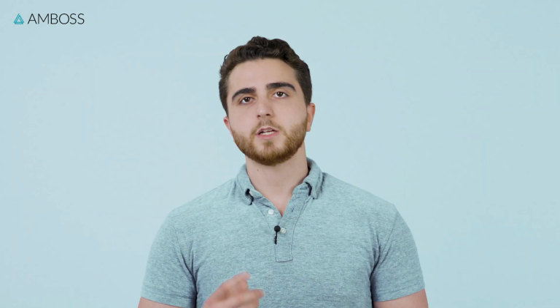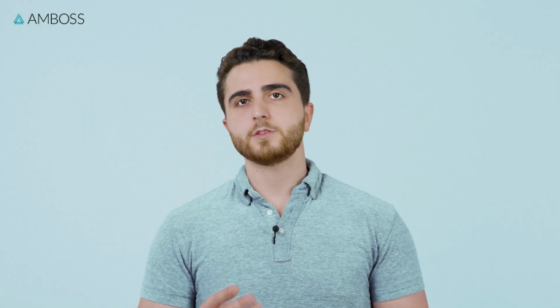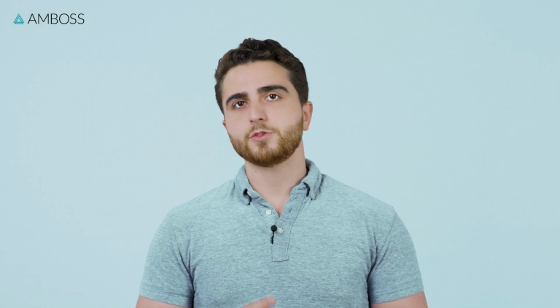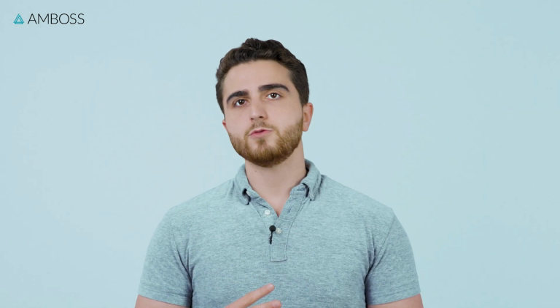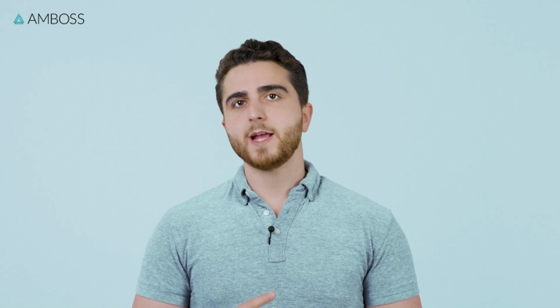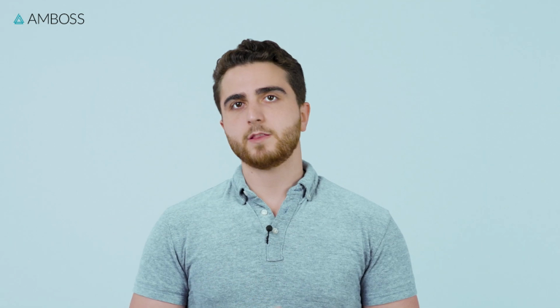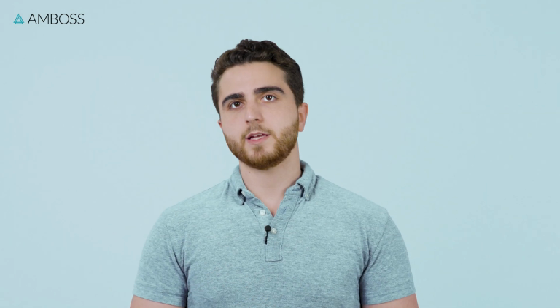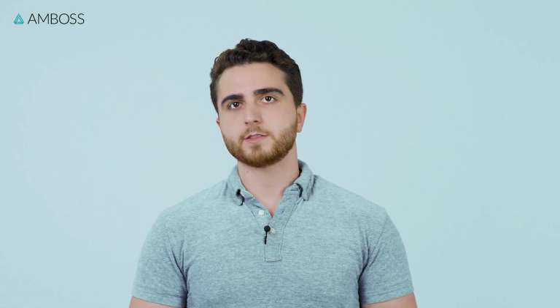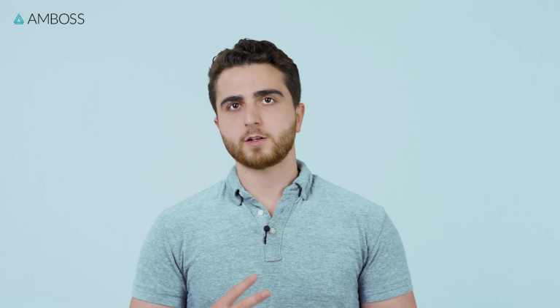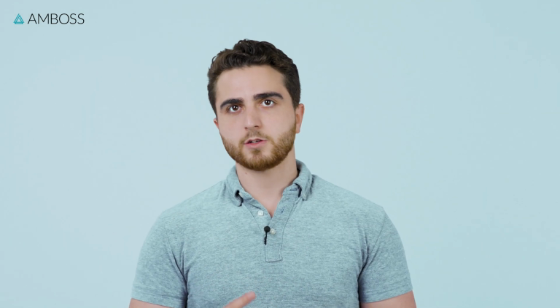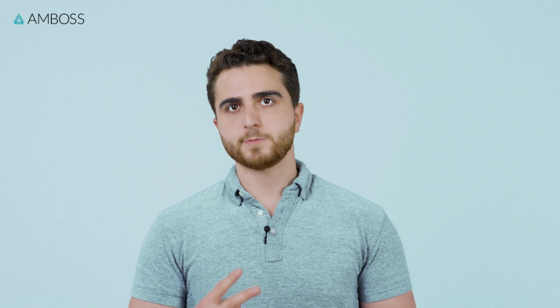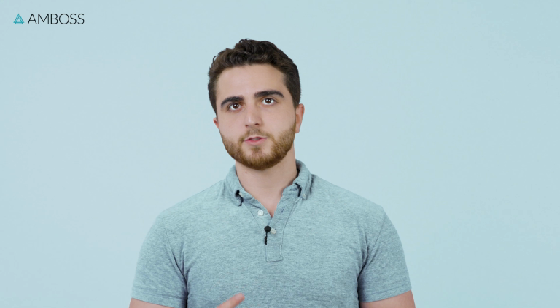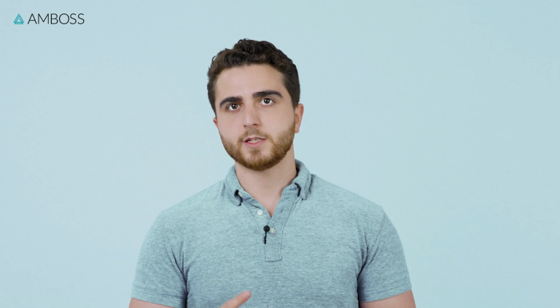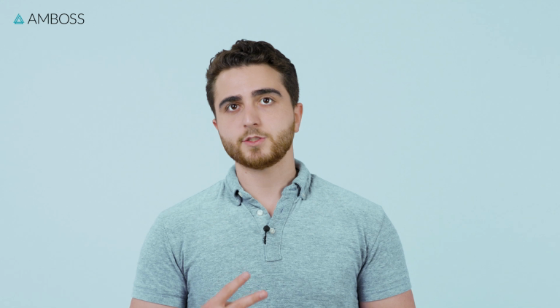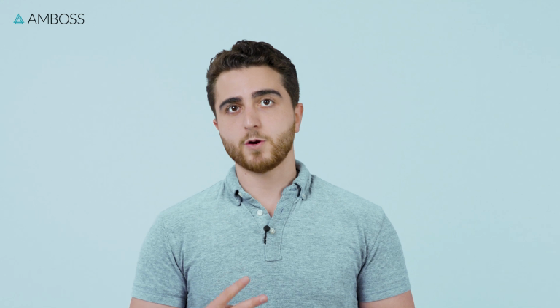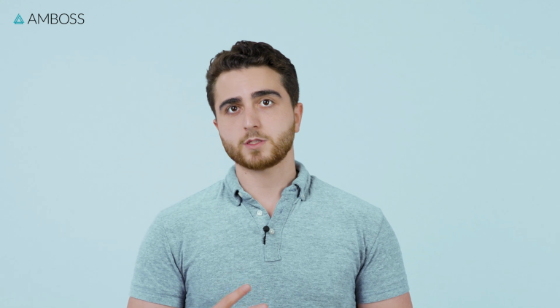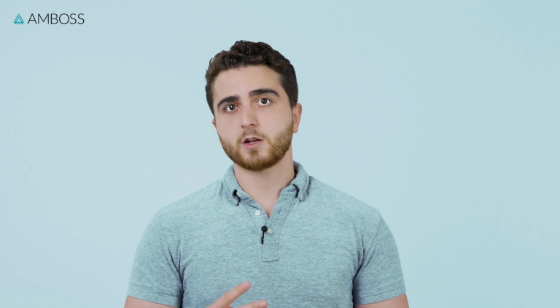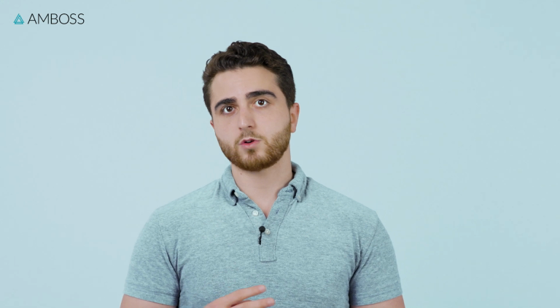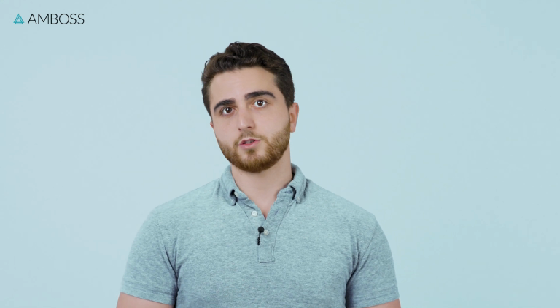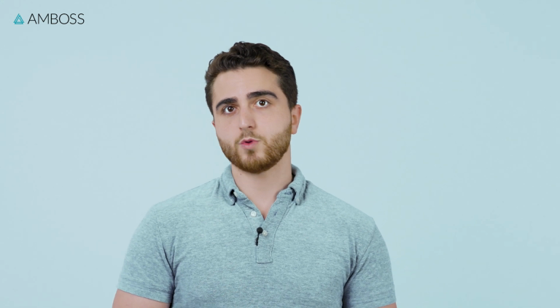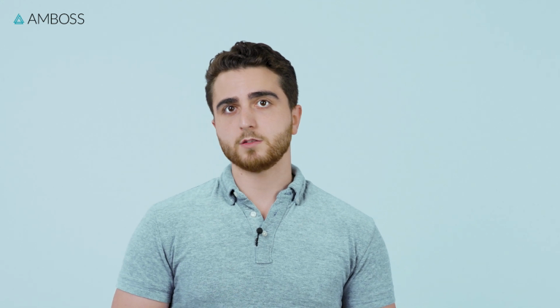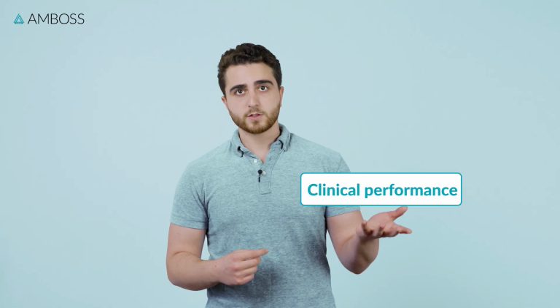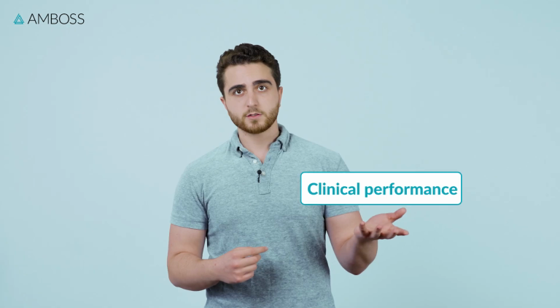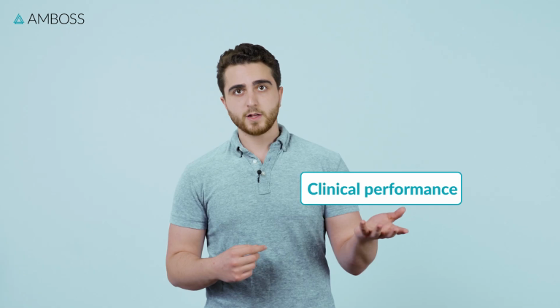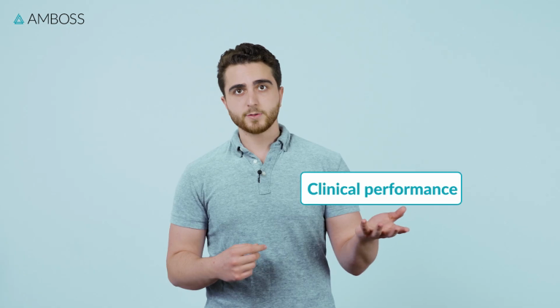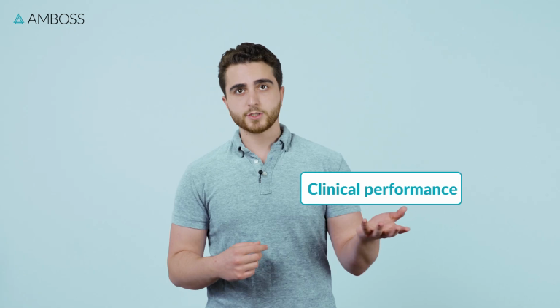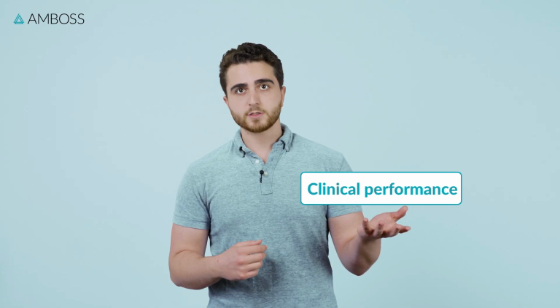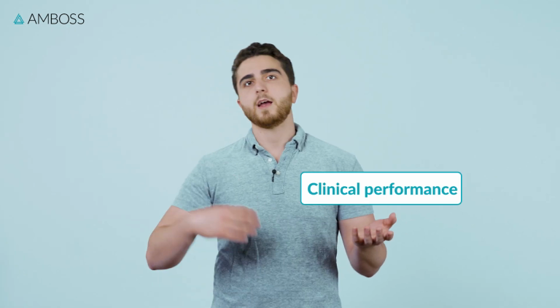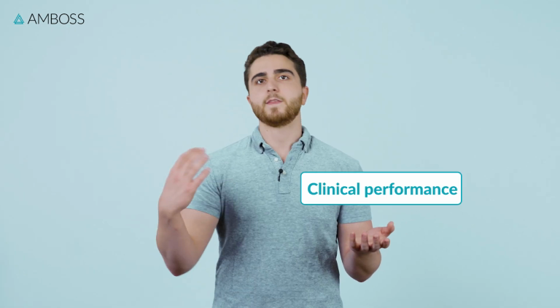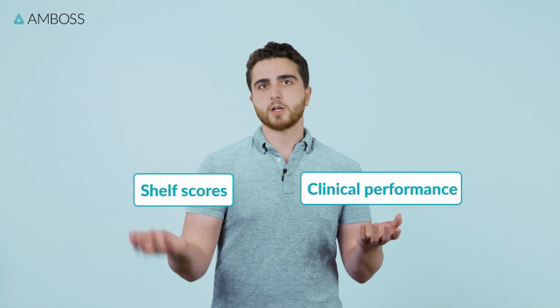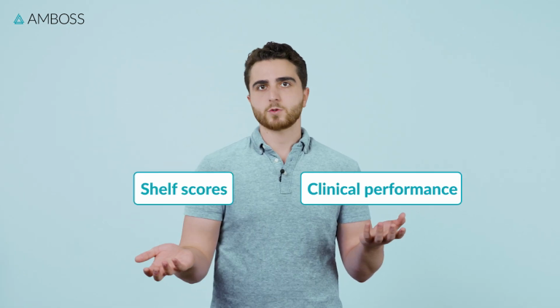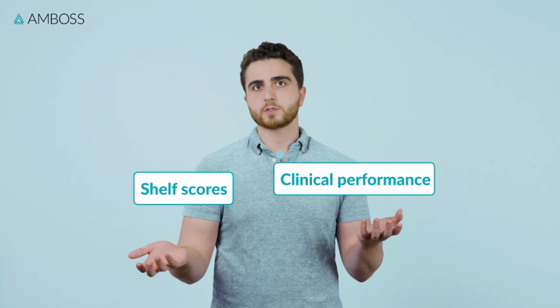There are two main things that a clerkship student needs to focus on in order to do well: clinical evaluations and the shelf scores.